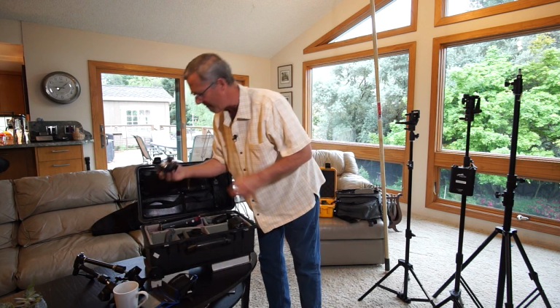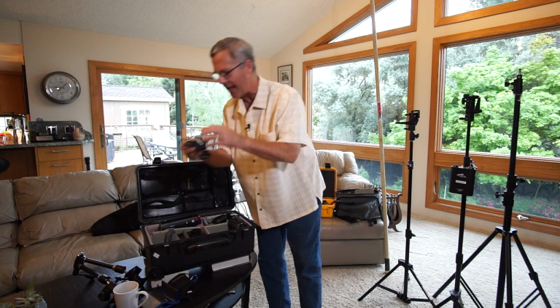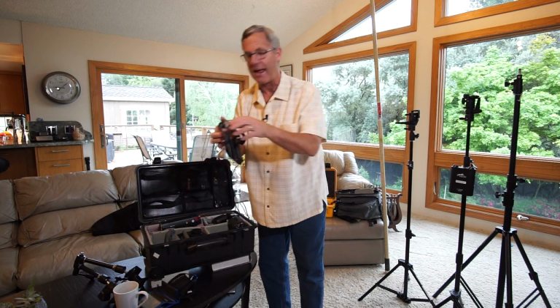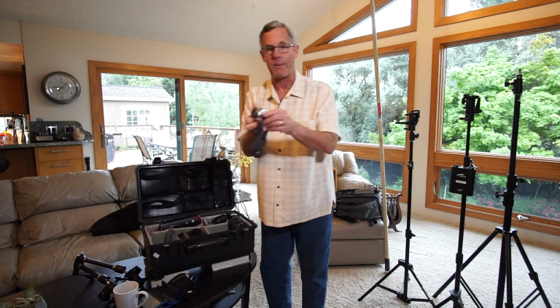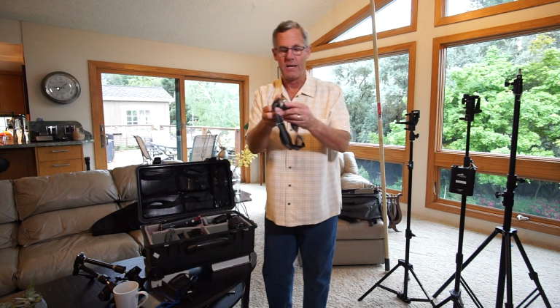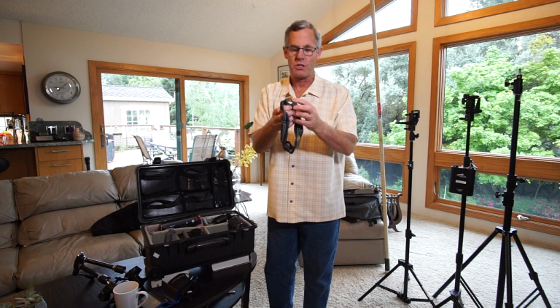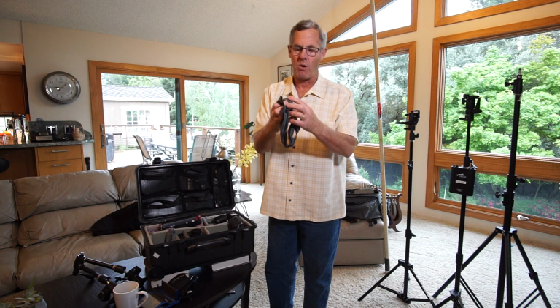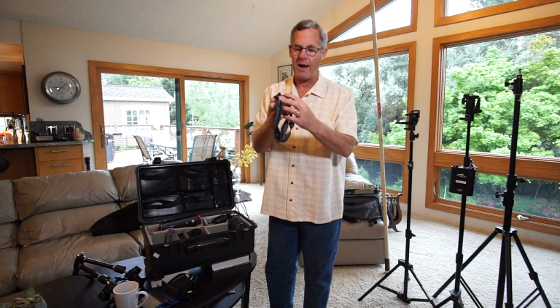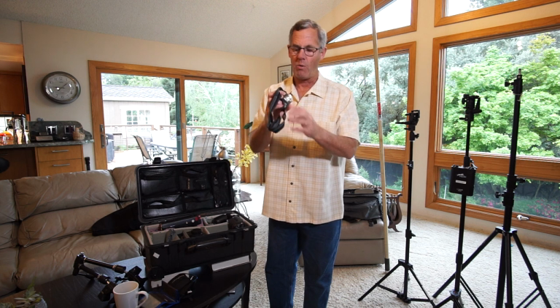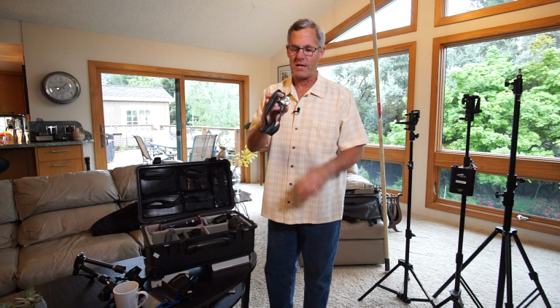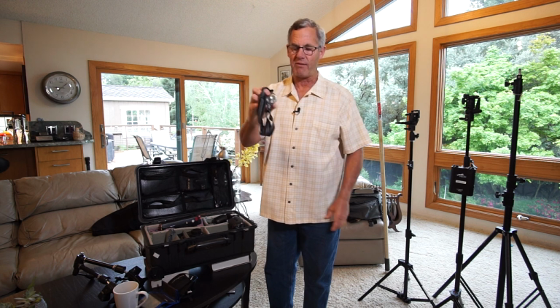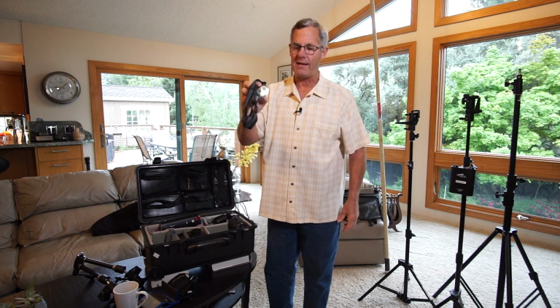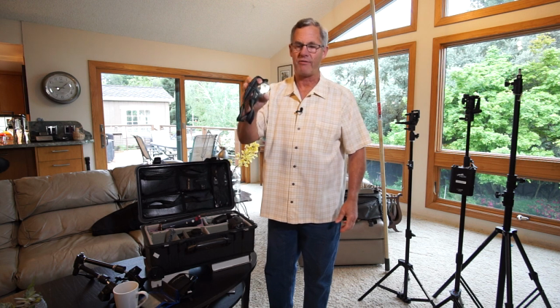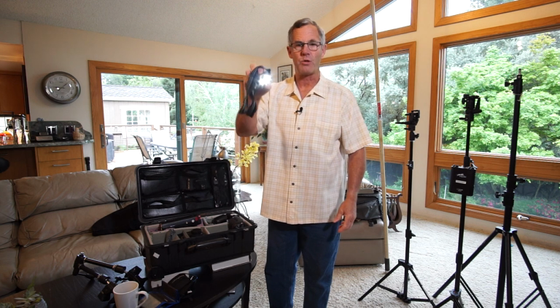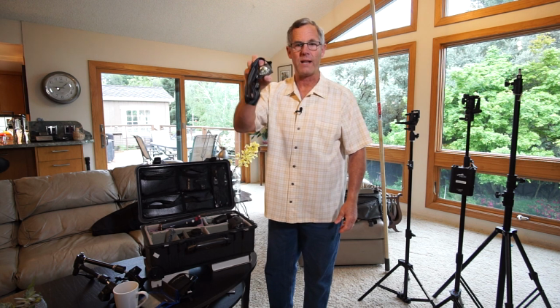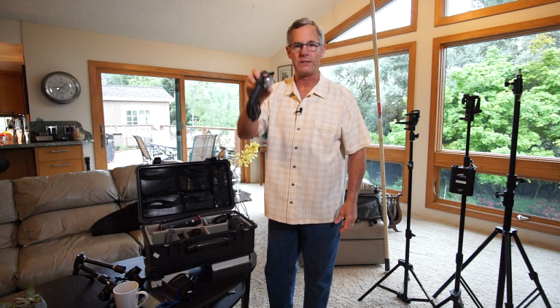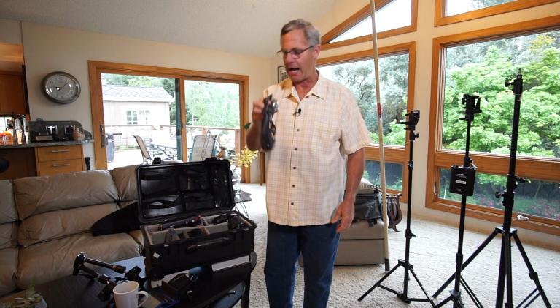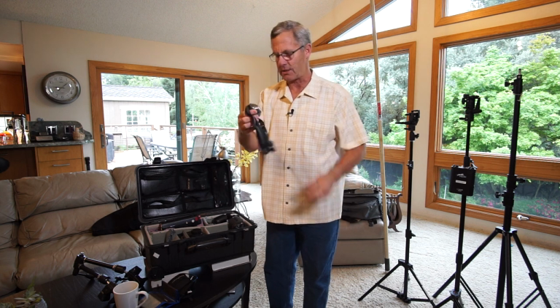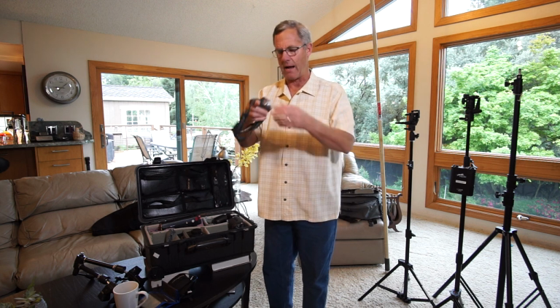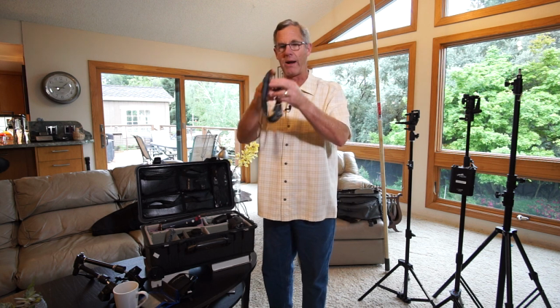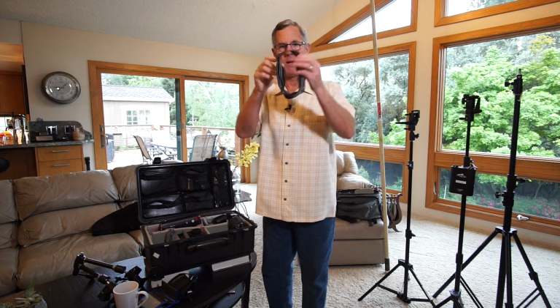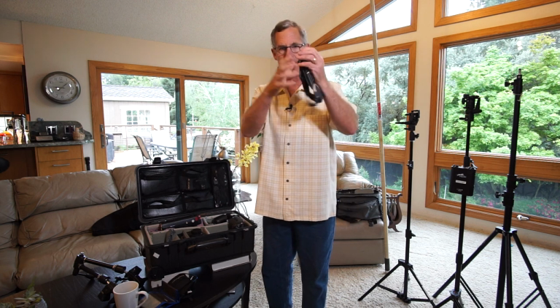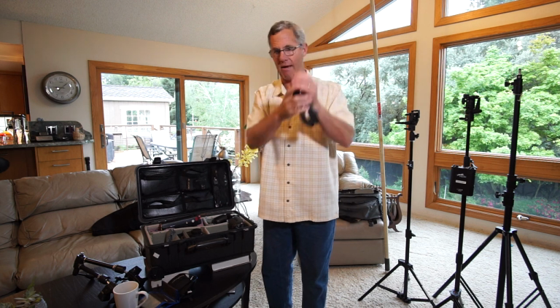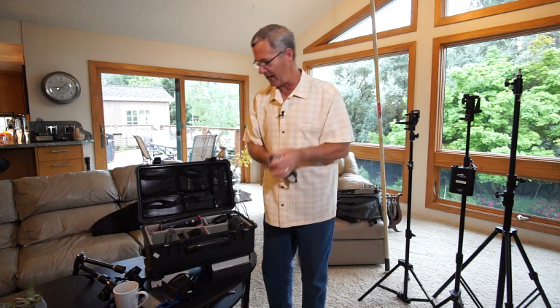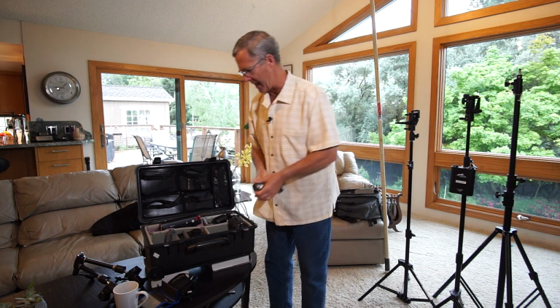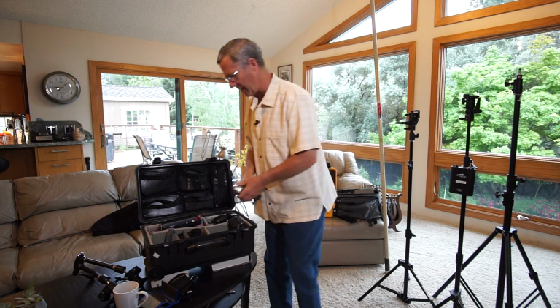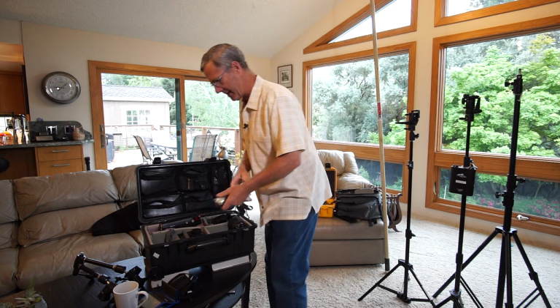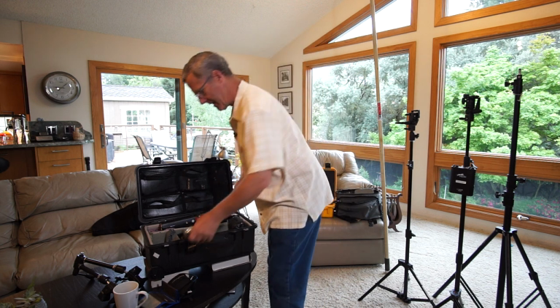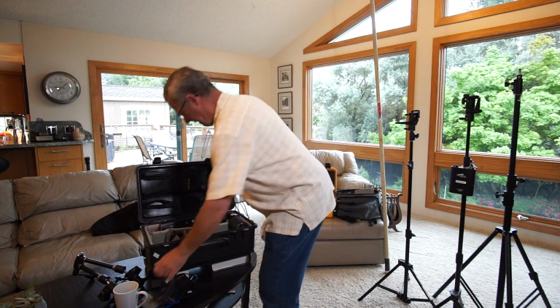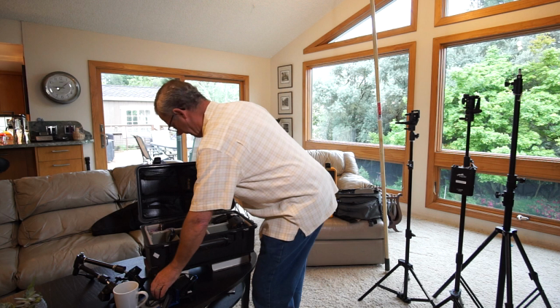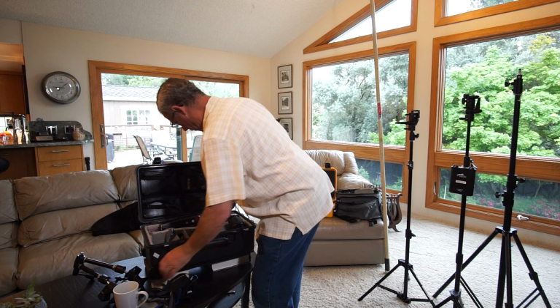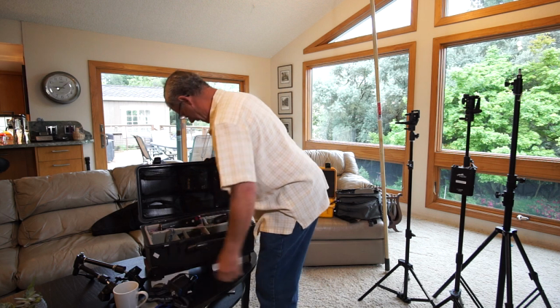I also have a headlamp — I always have light for twilight shots. I recommend having a headlamp with you.